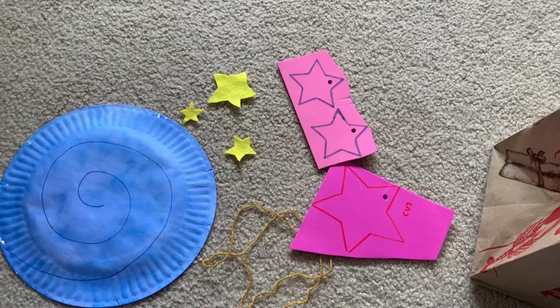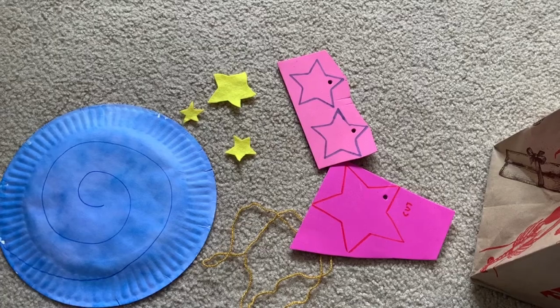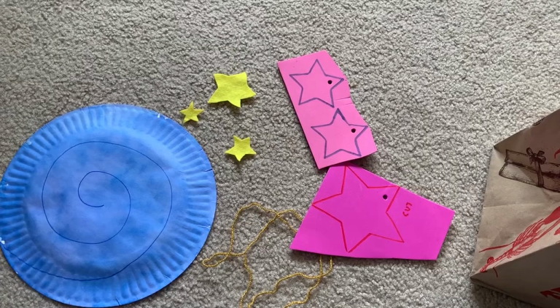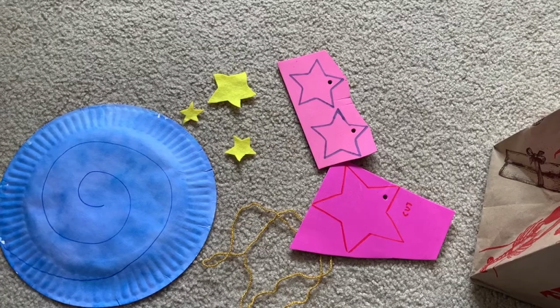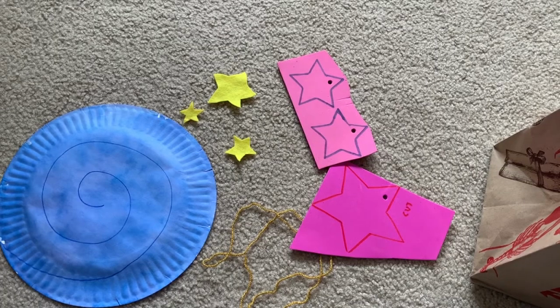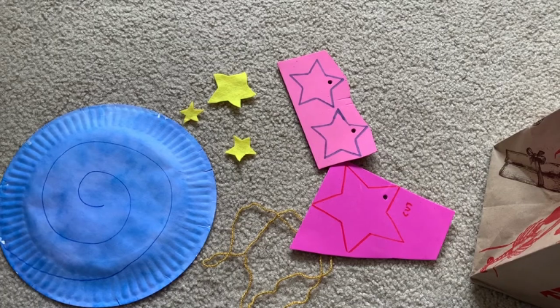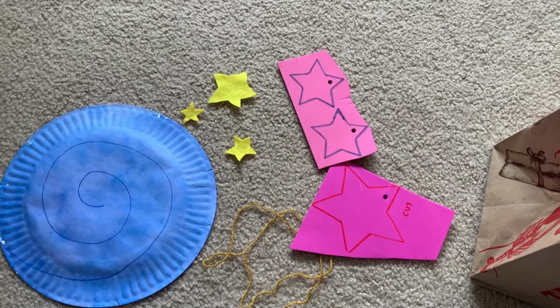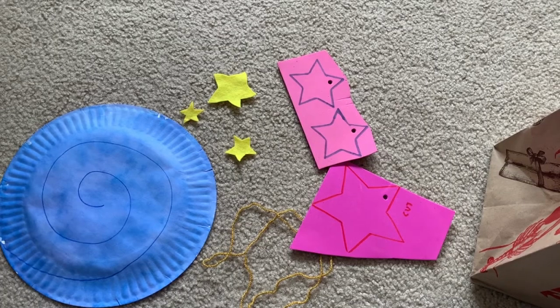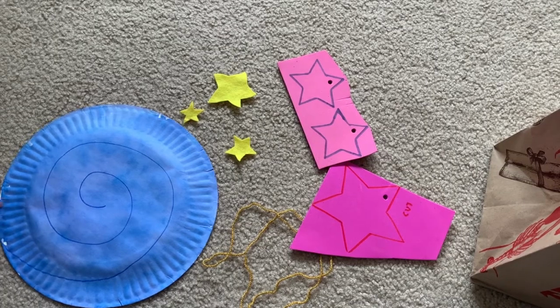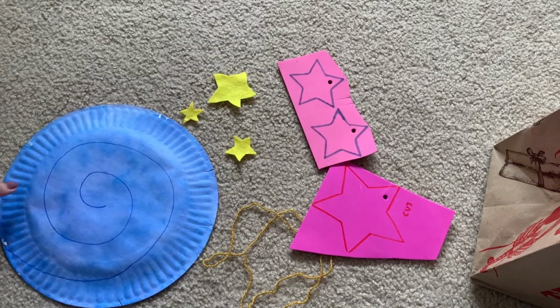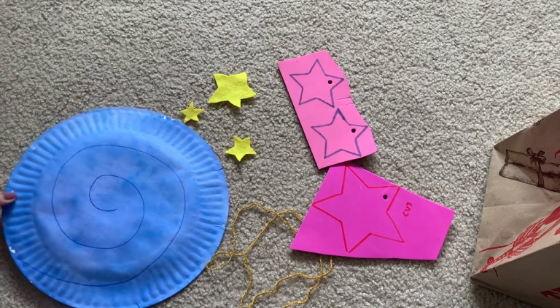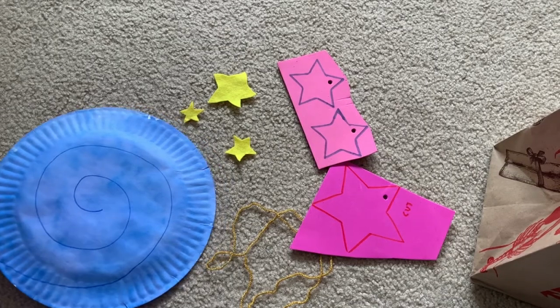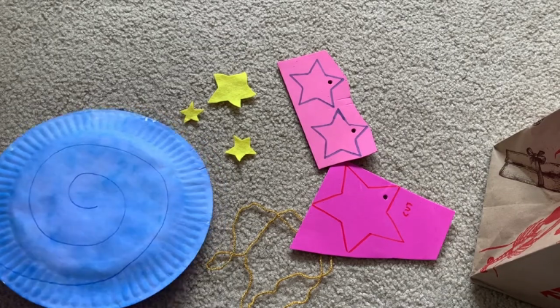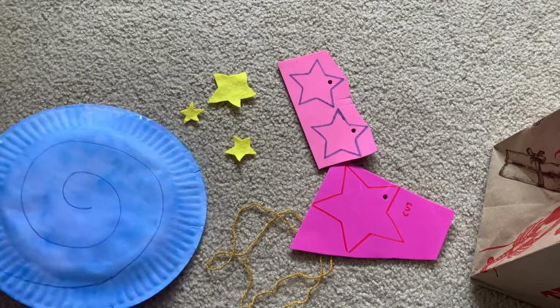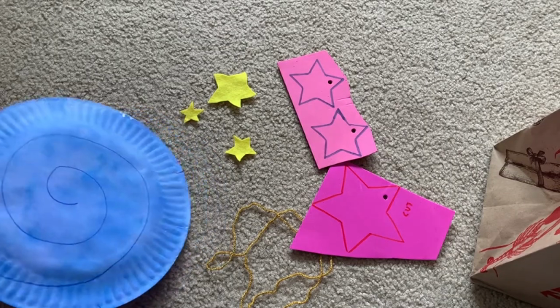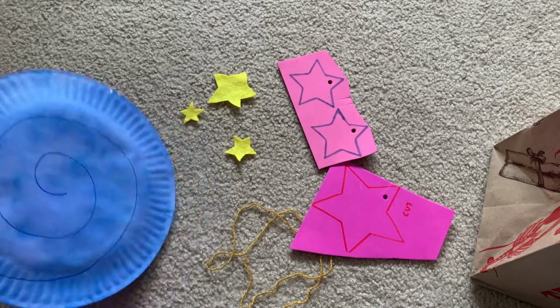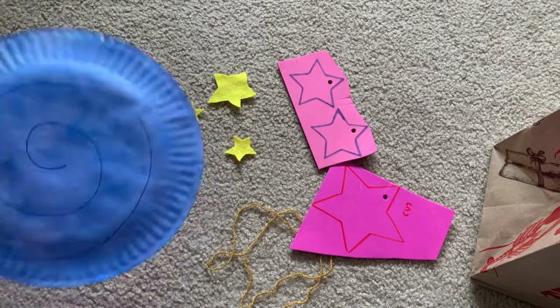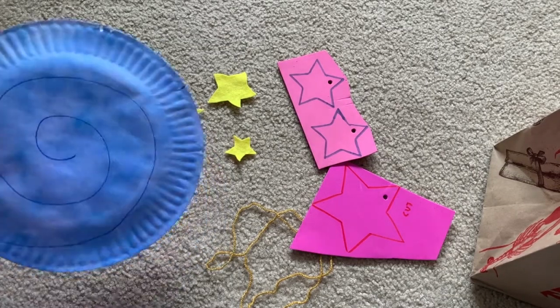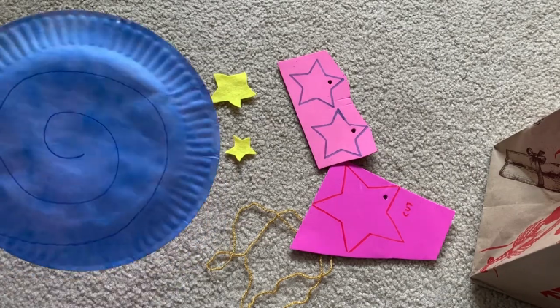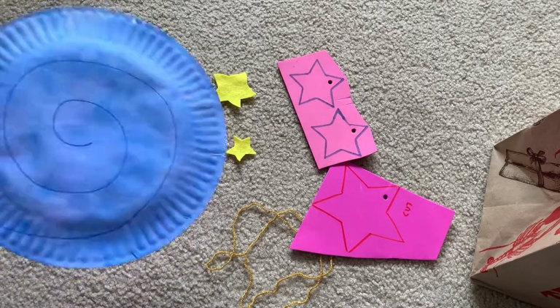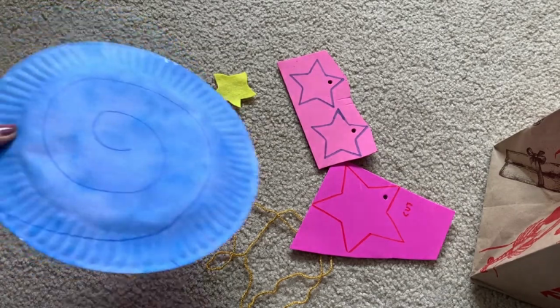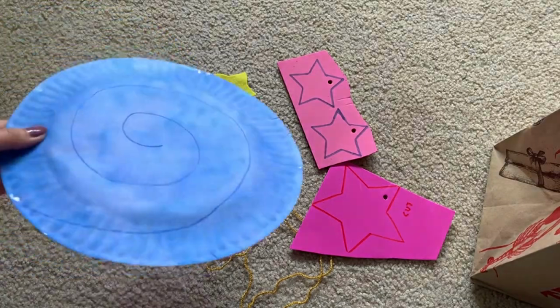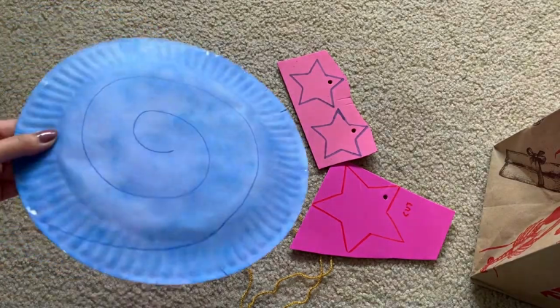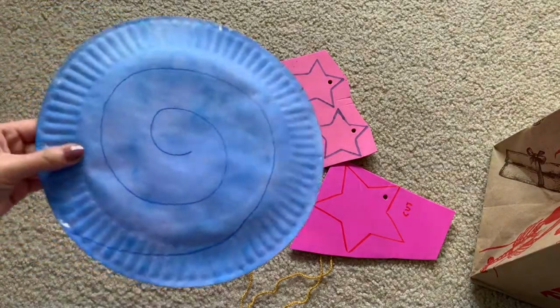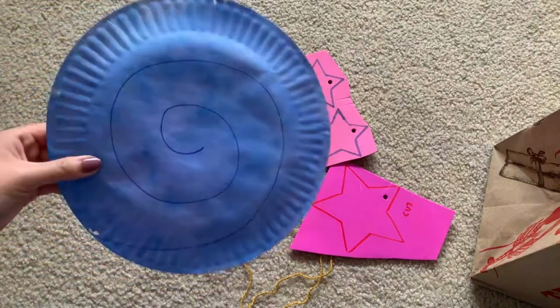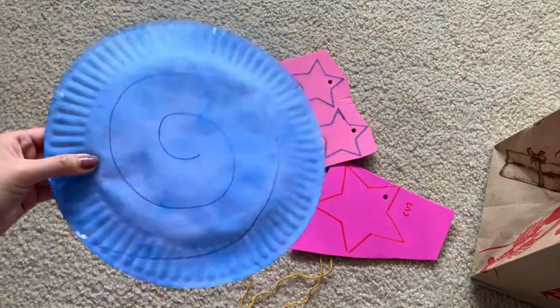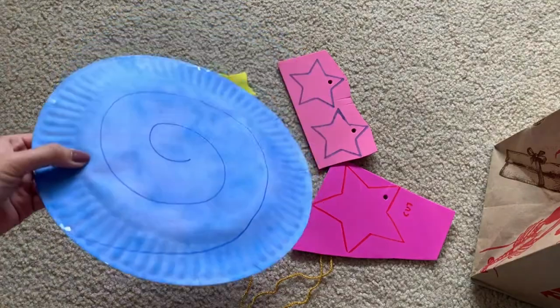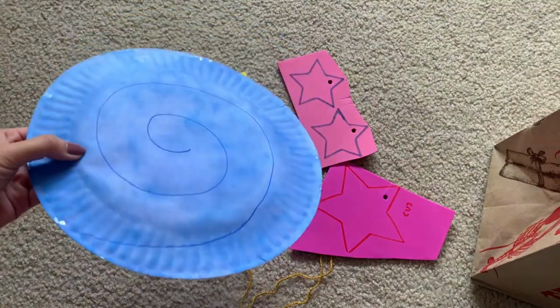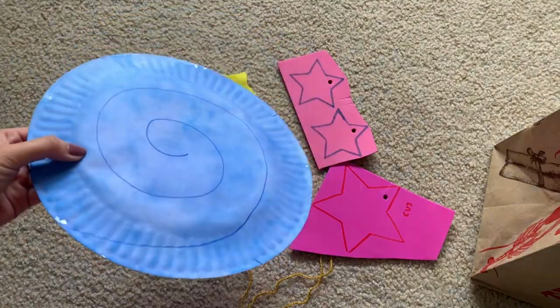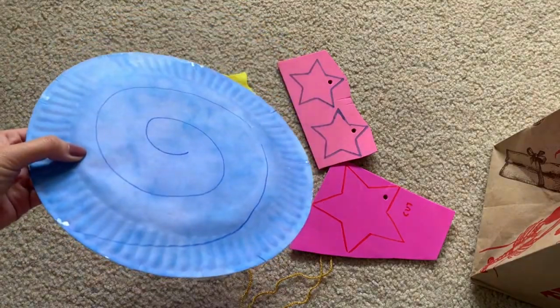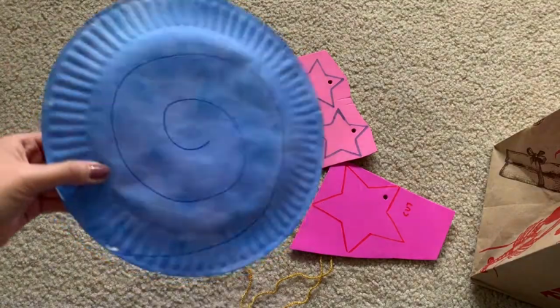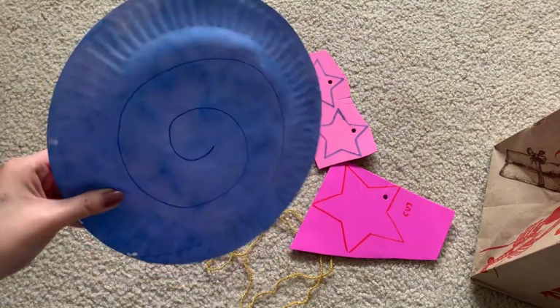Hi Peaches! Today we're going to be making a swirly star hanging for your room.